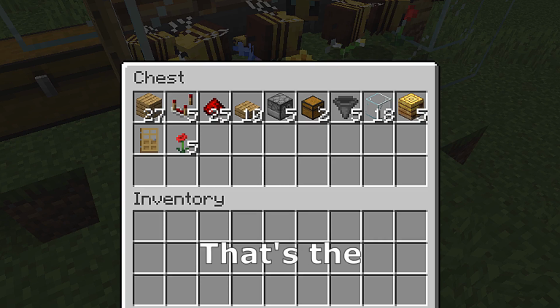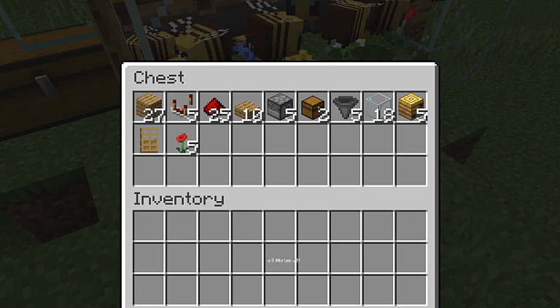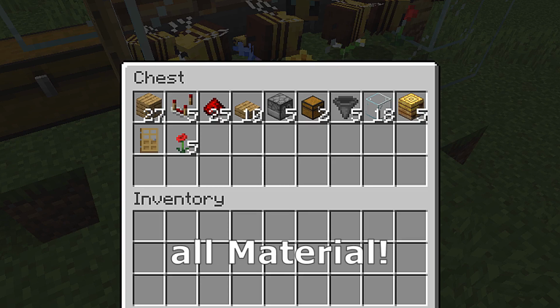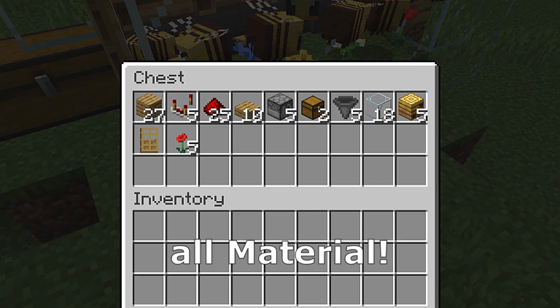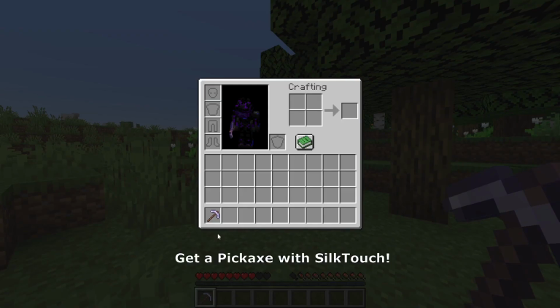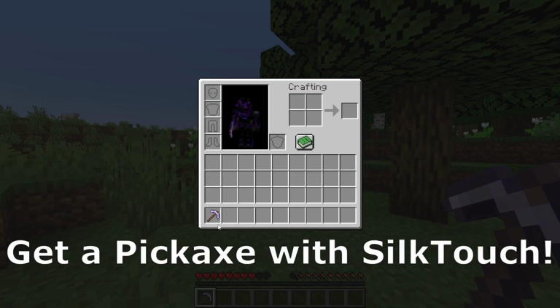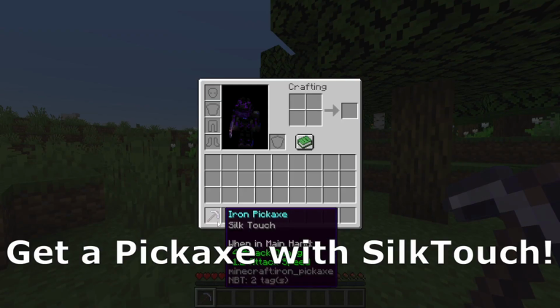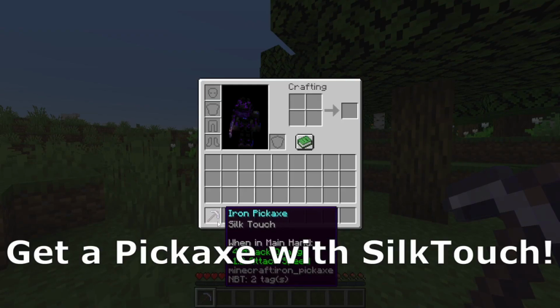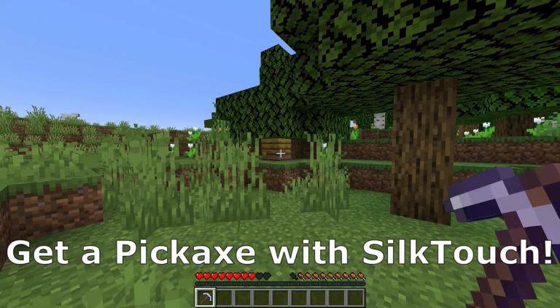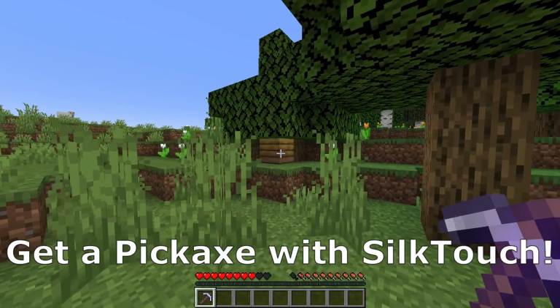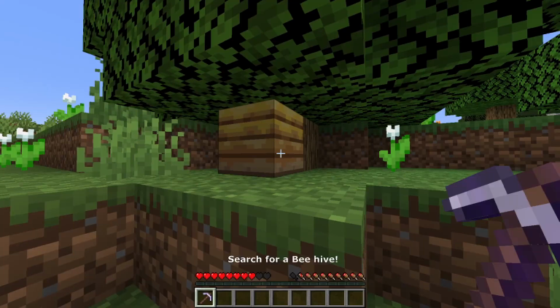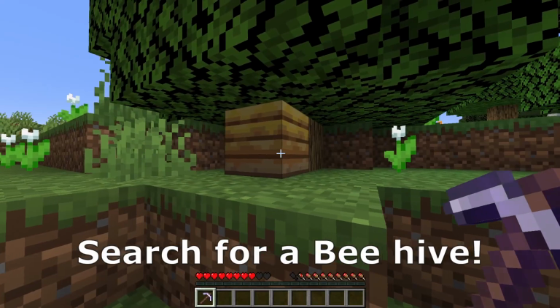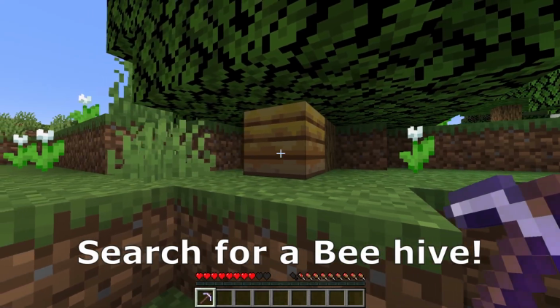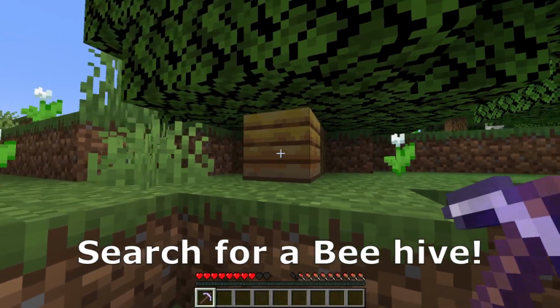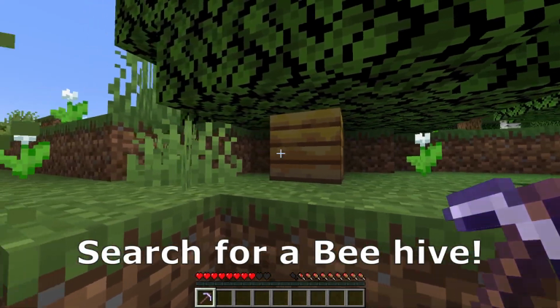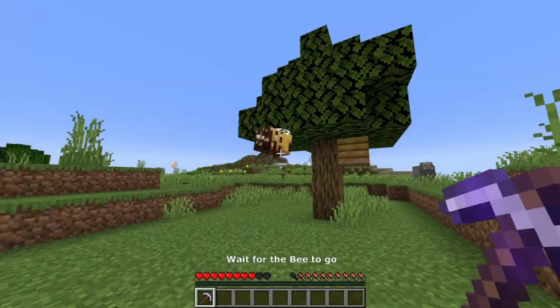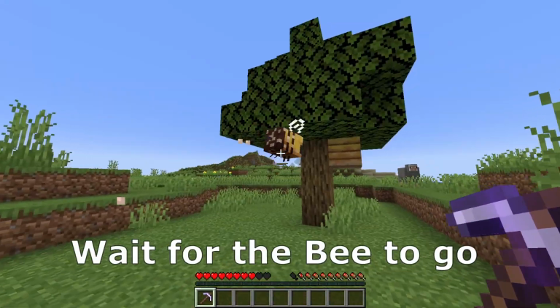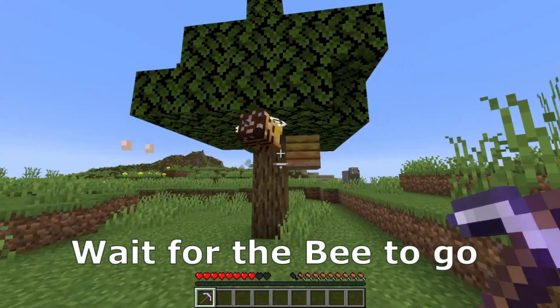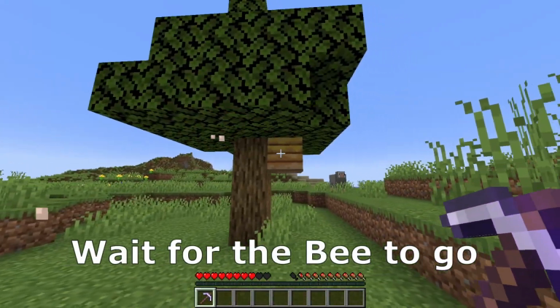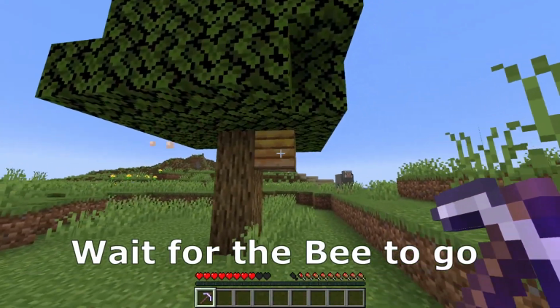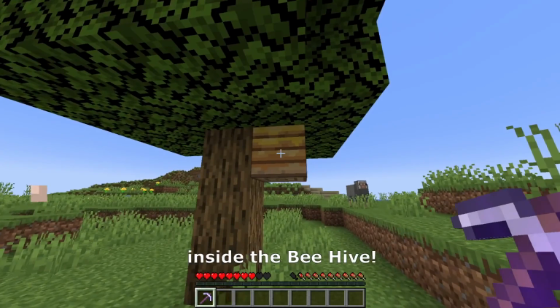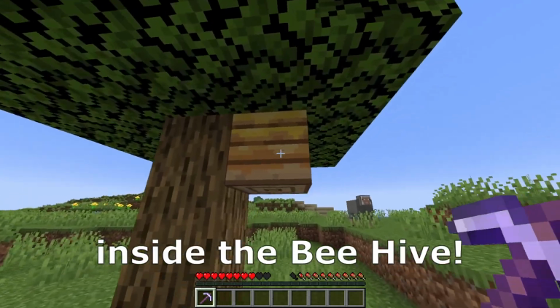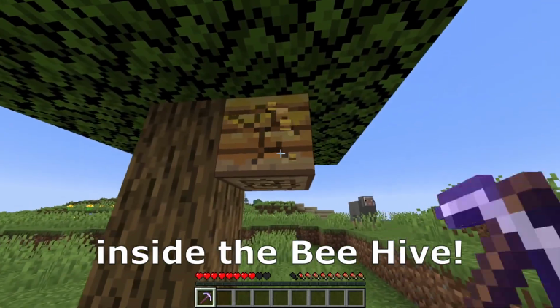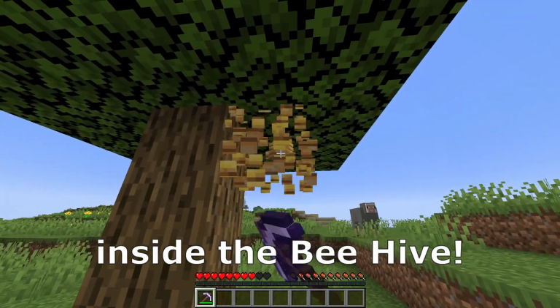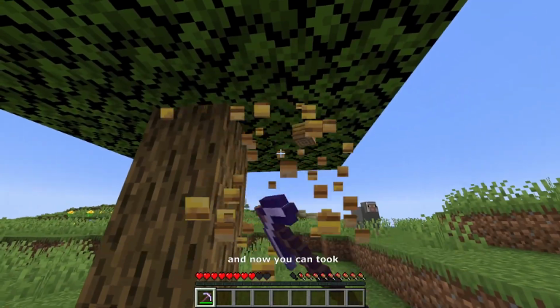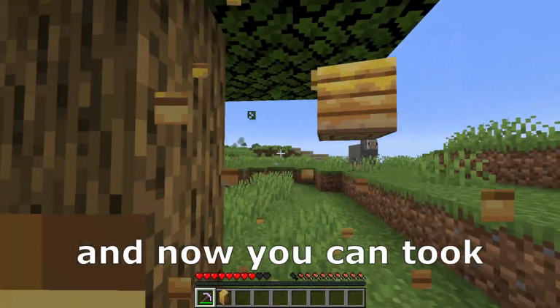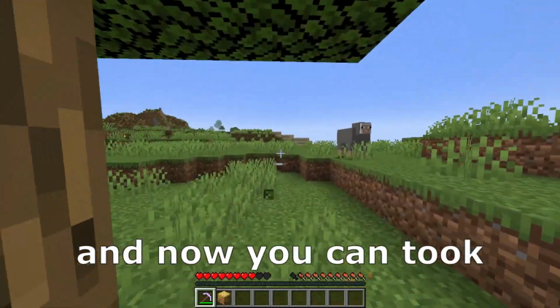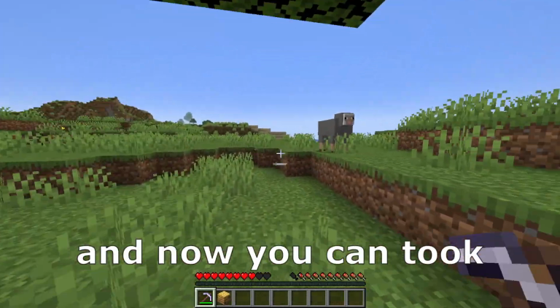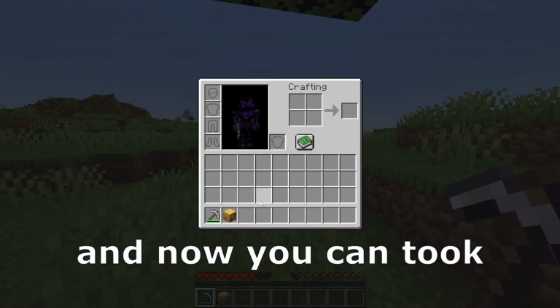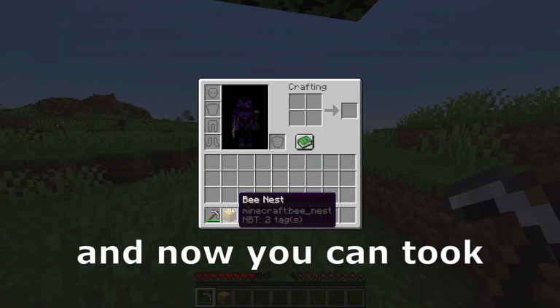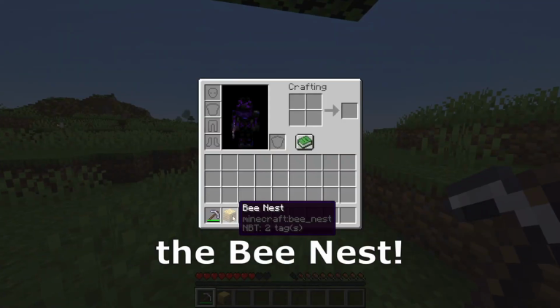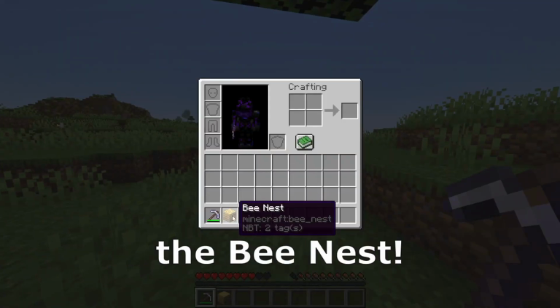Get a pickaxe with Silk Touch, search for a beehive, wait for the bee to go inside the beehive, and now you can pick up the beehive.